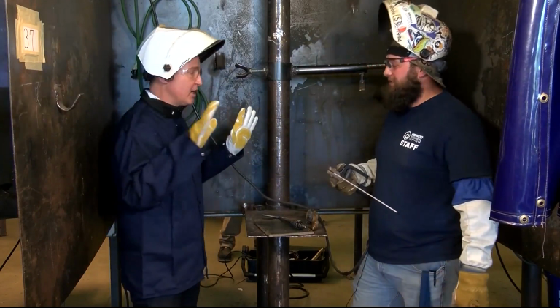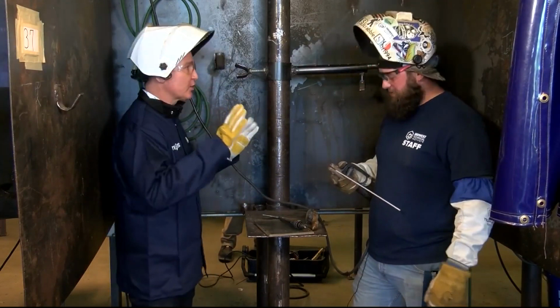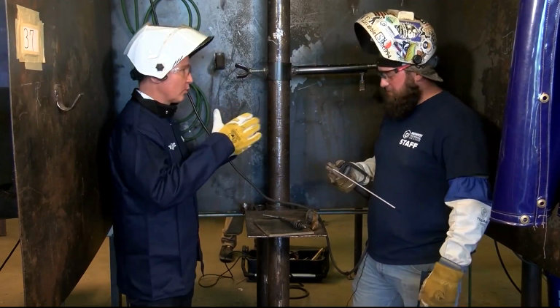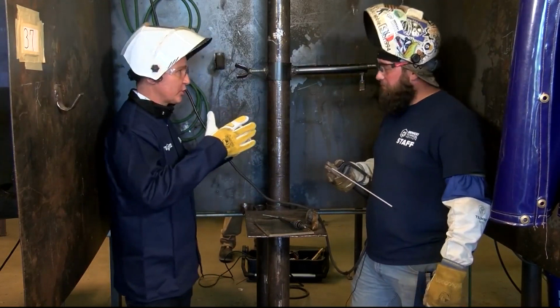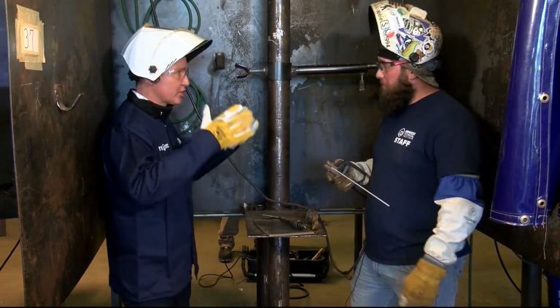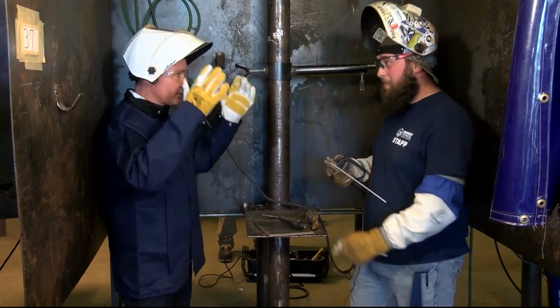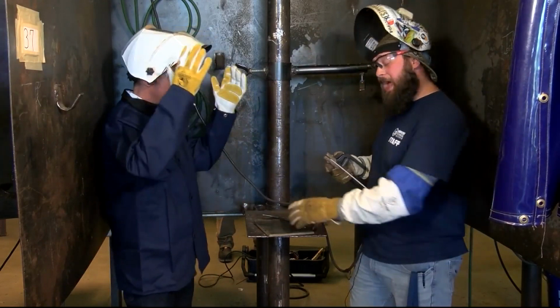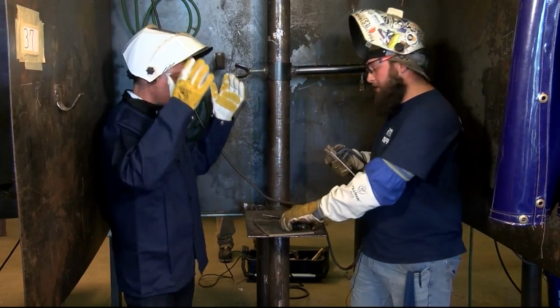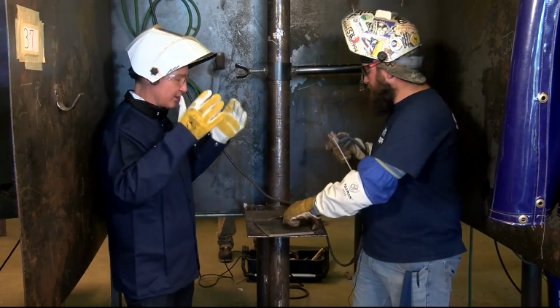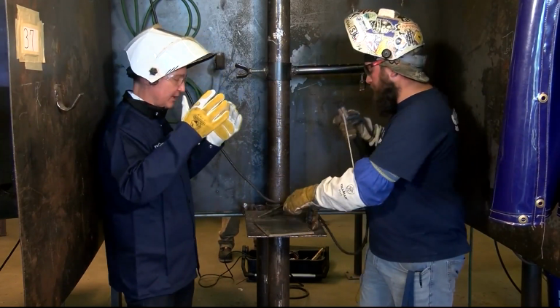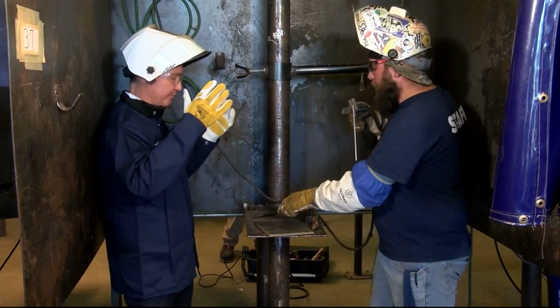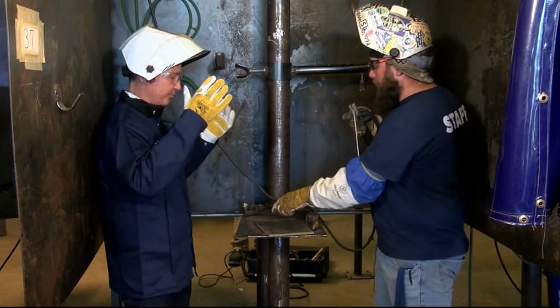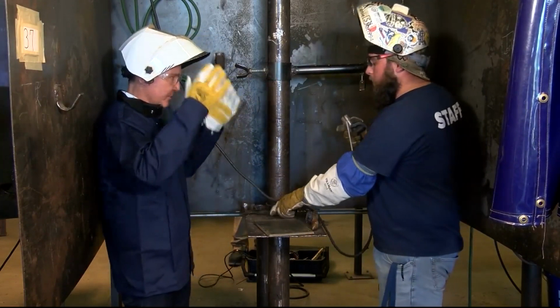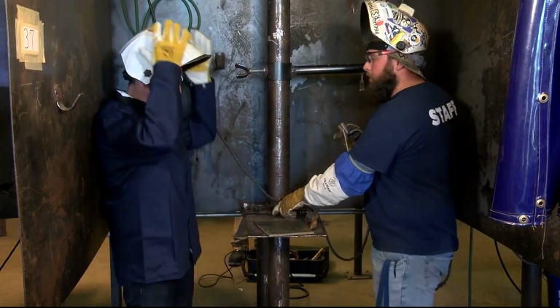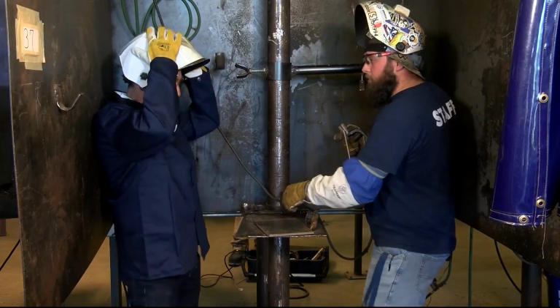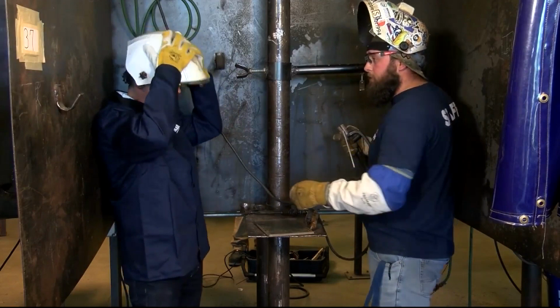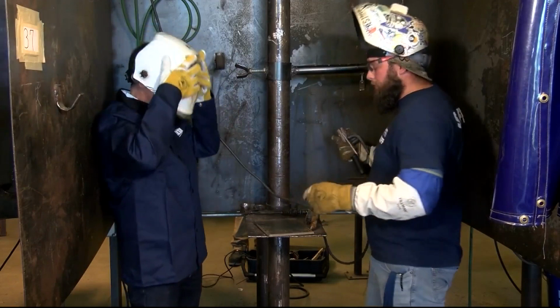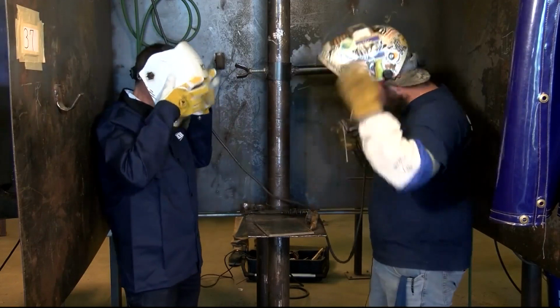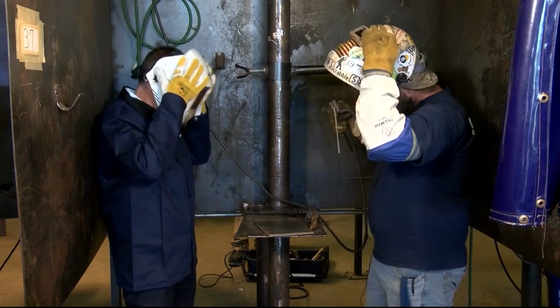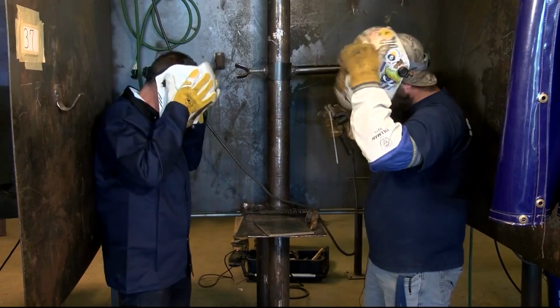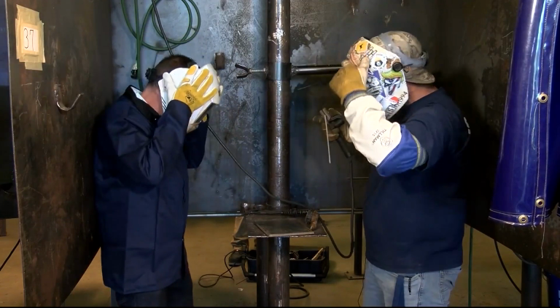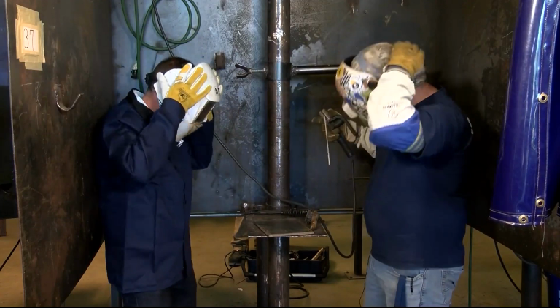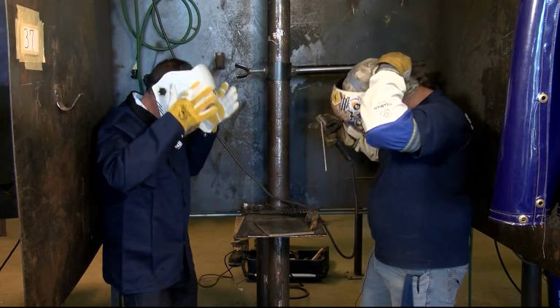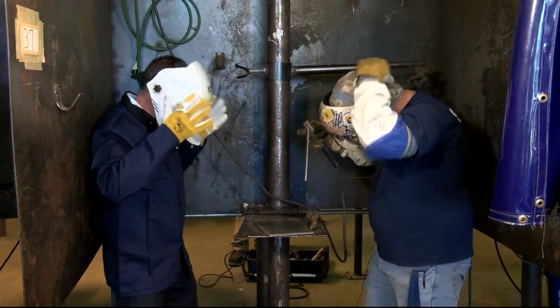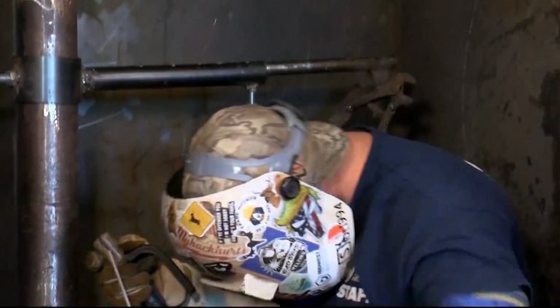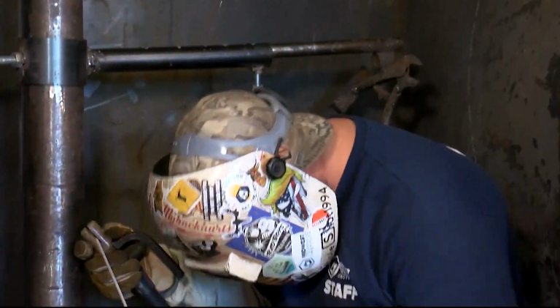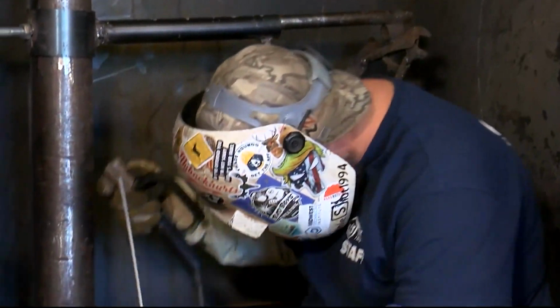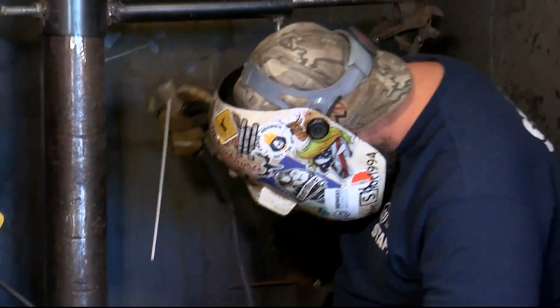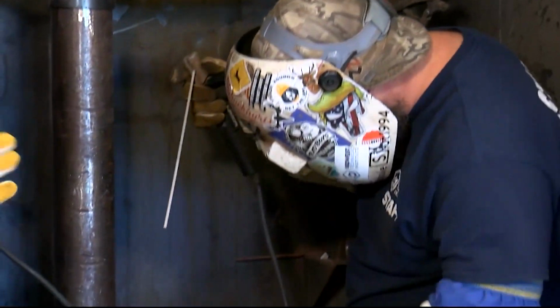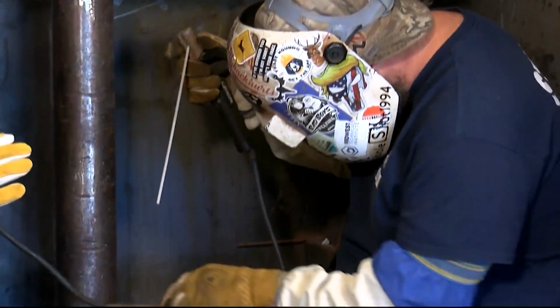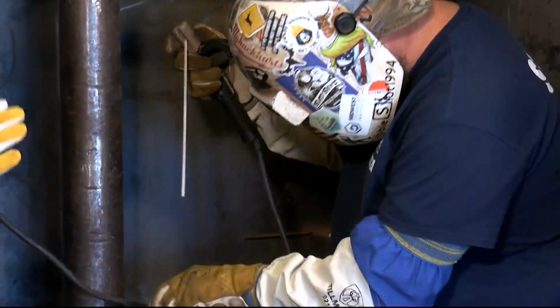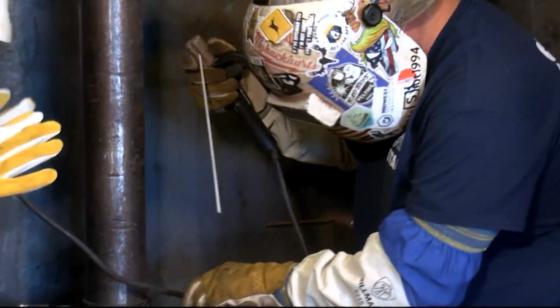Do you want to show it to me first? Yeah, absolutely, I'll show you. Go ahead and lower your helmet.